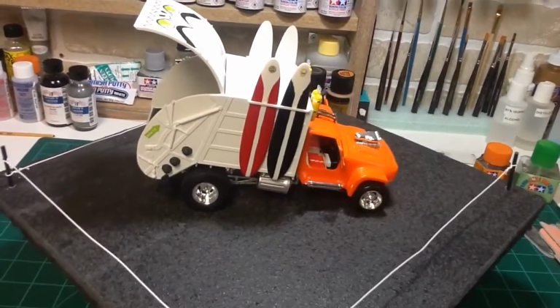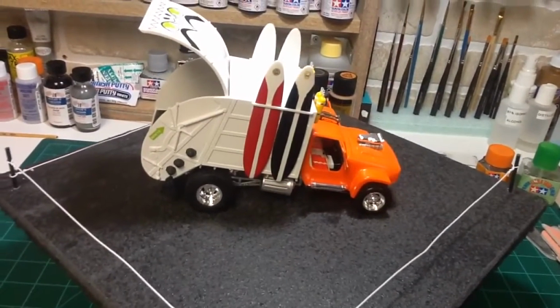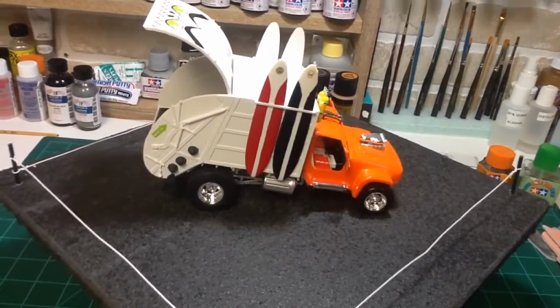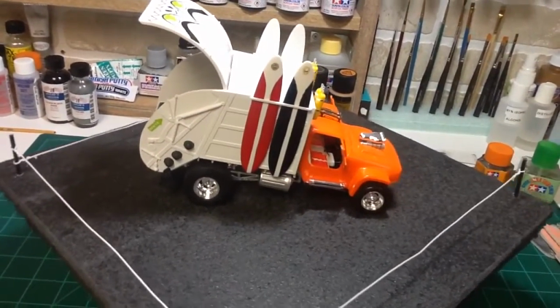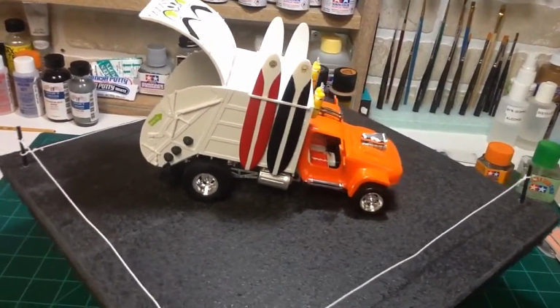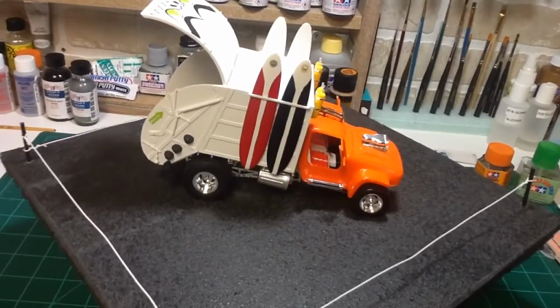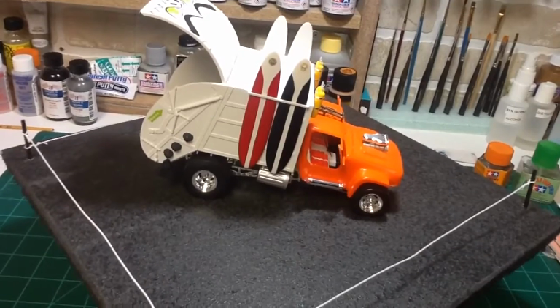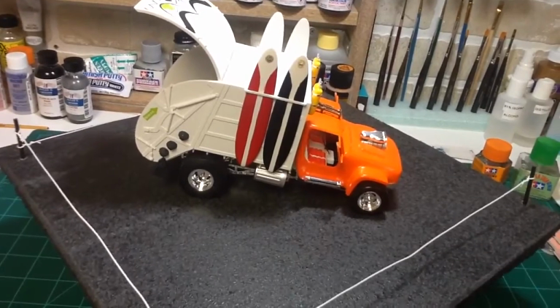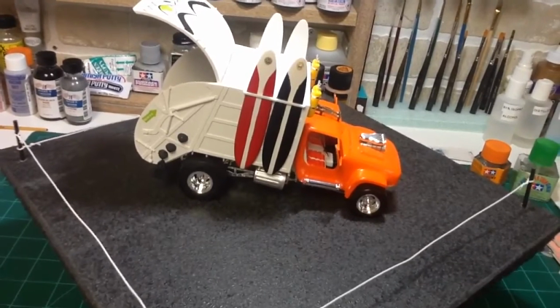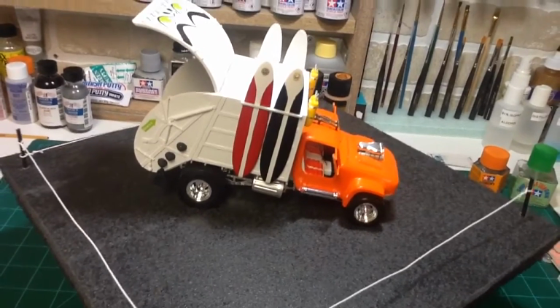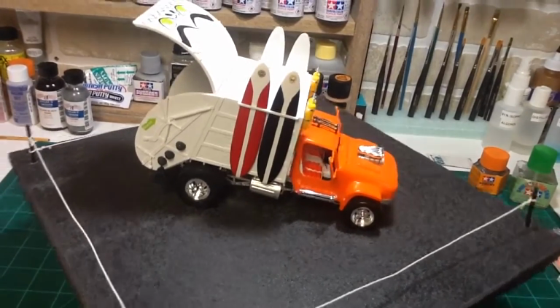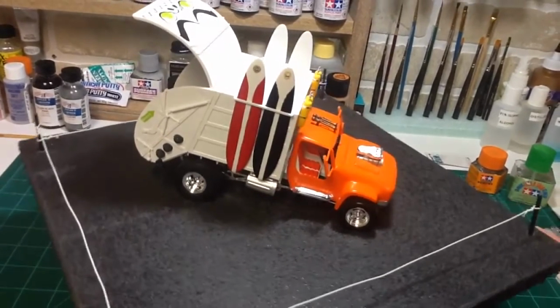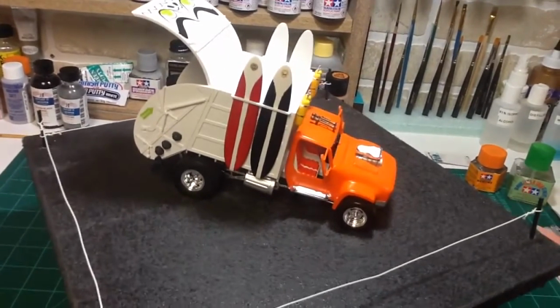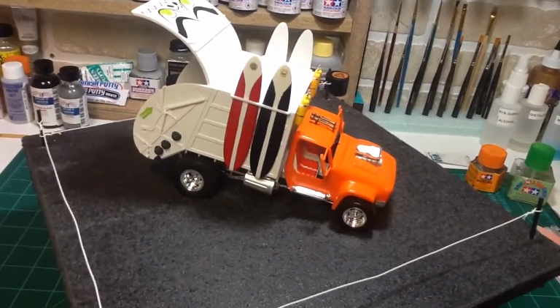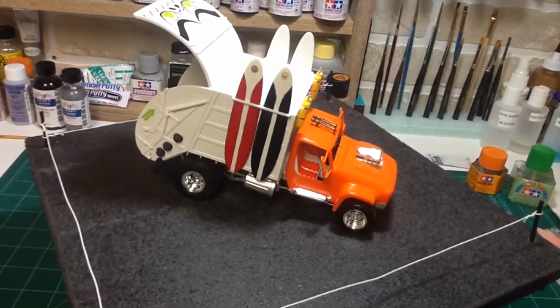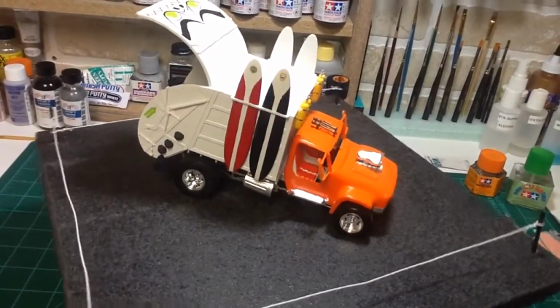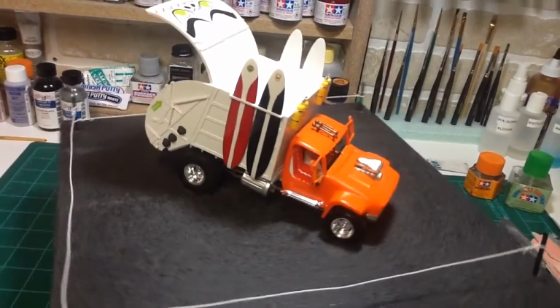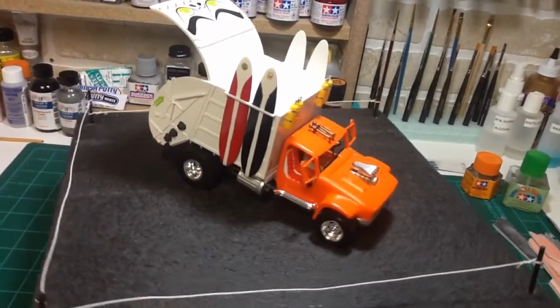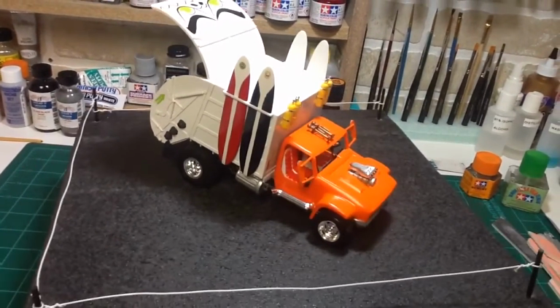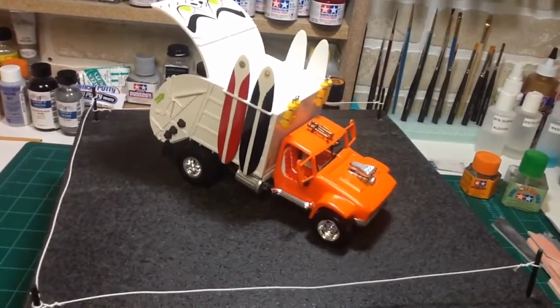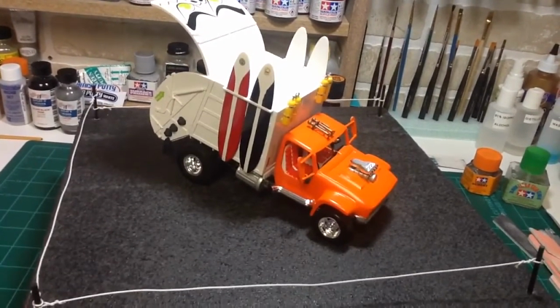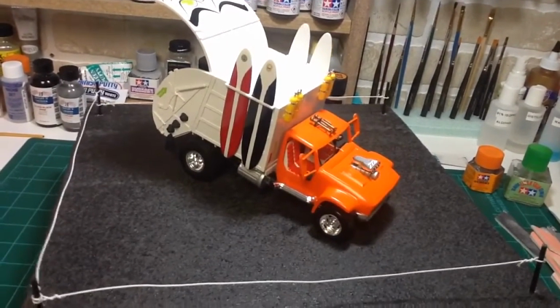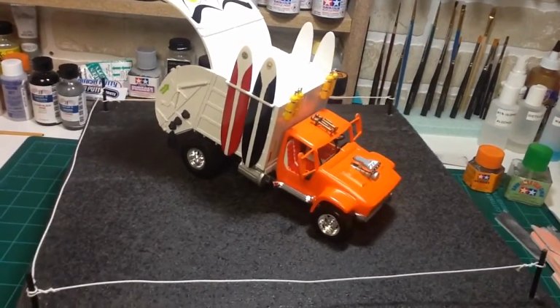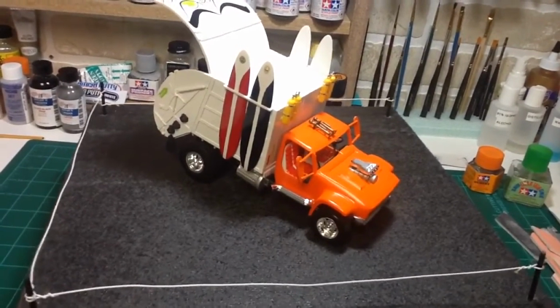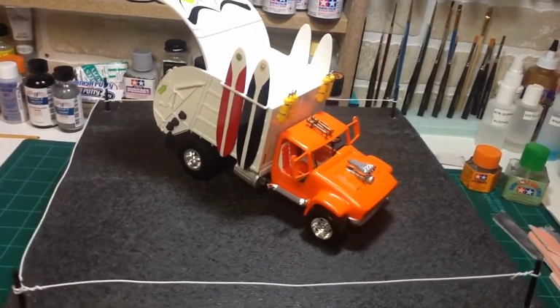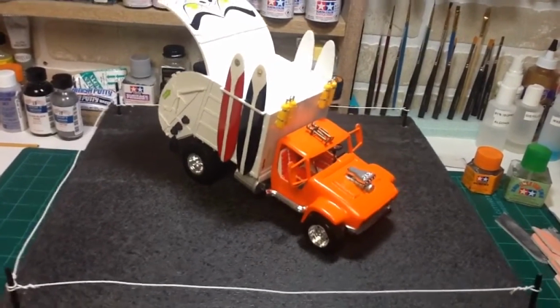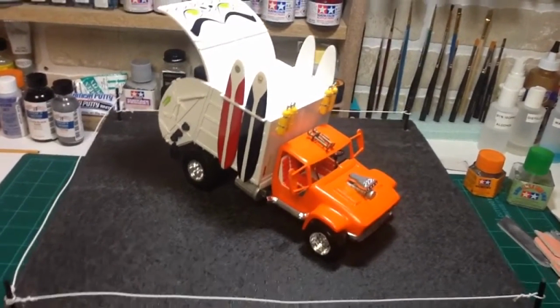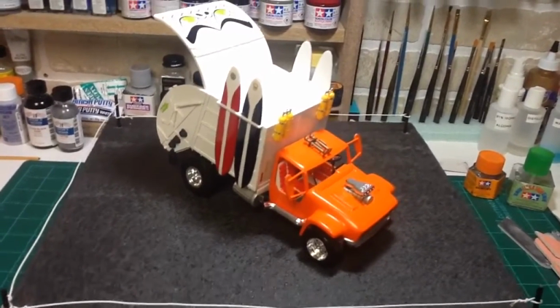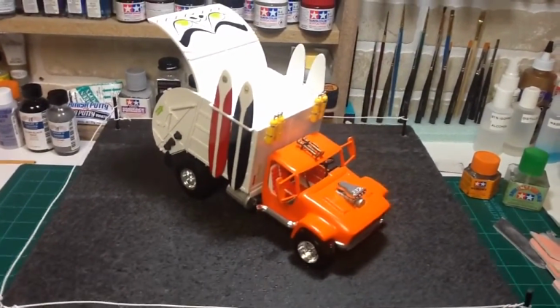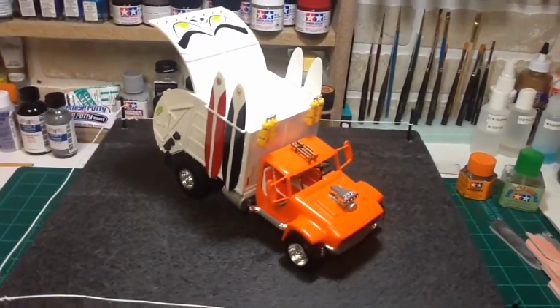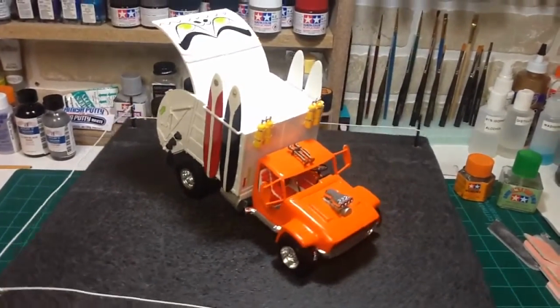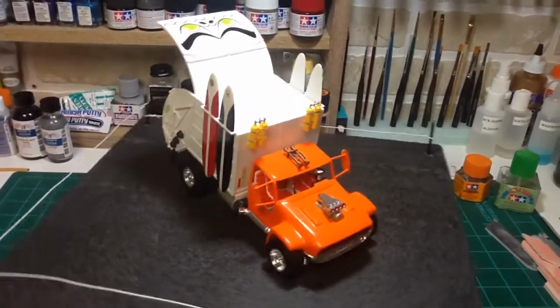Added a few decals to the top of the surfboards and left the back side of the surfboards white.